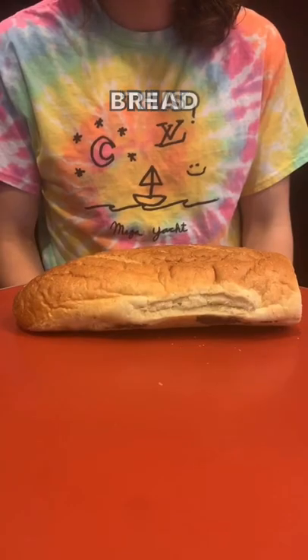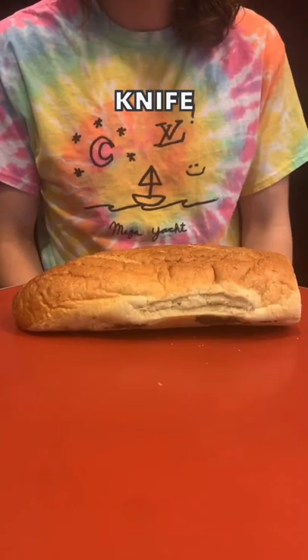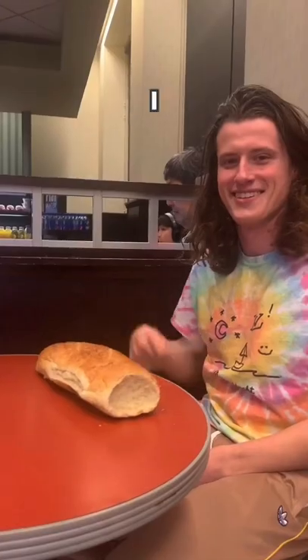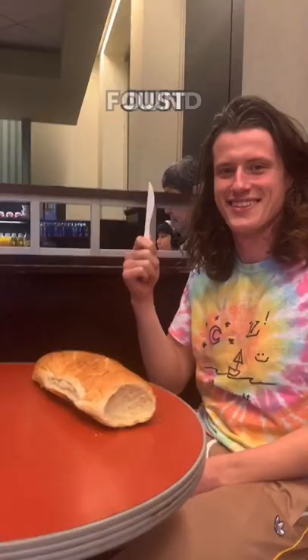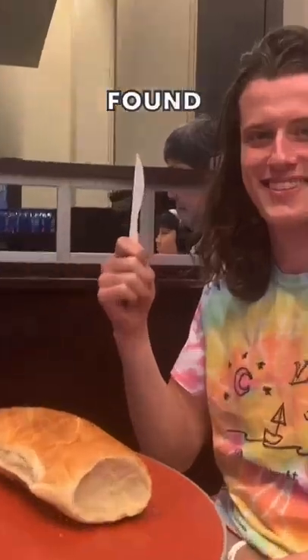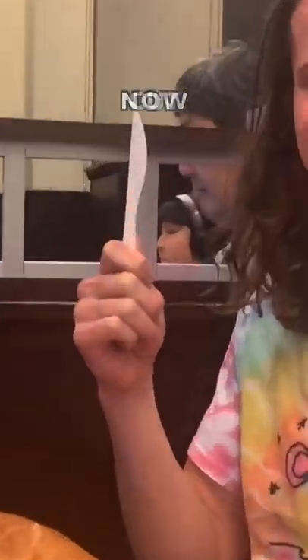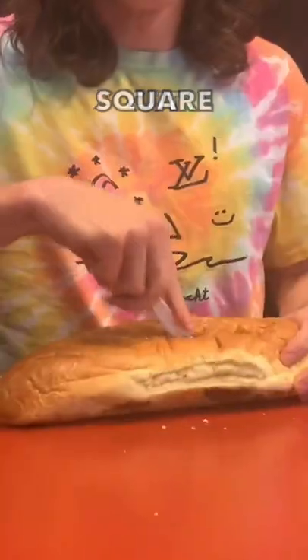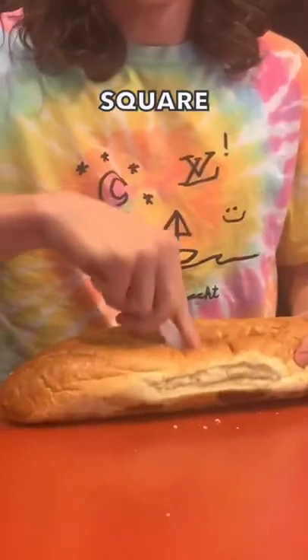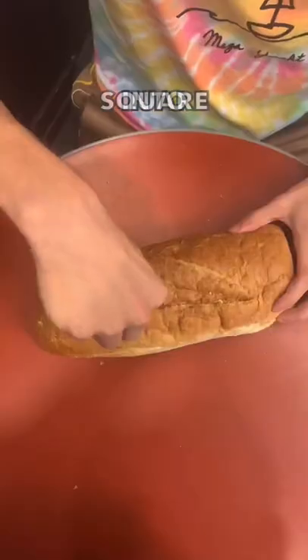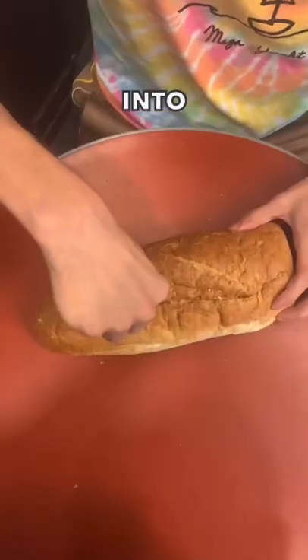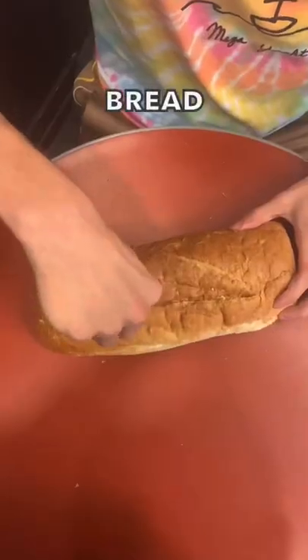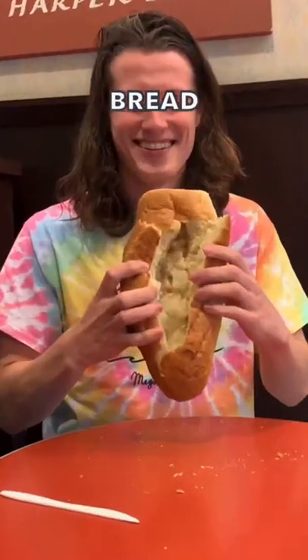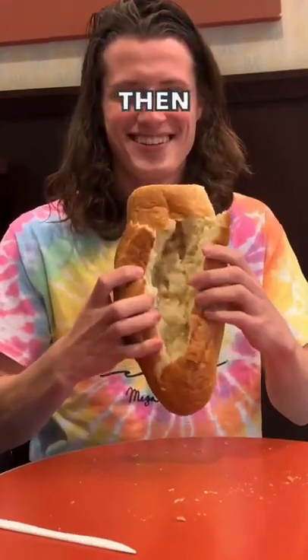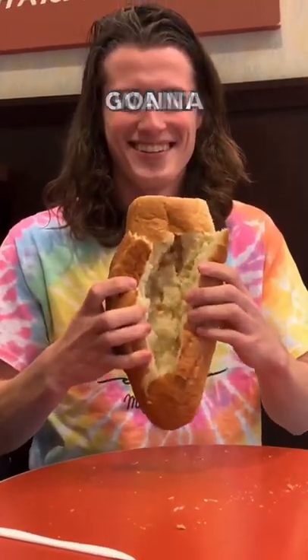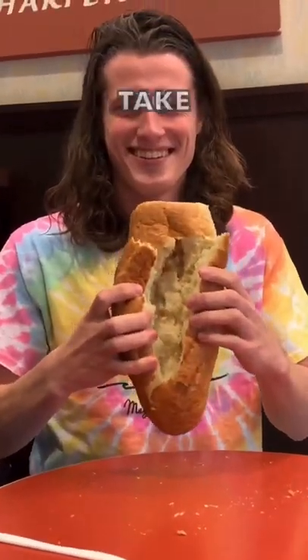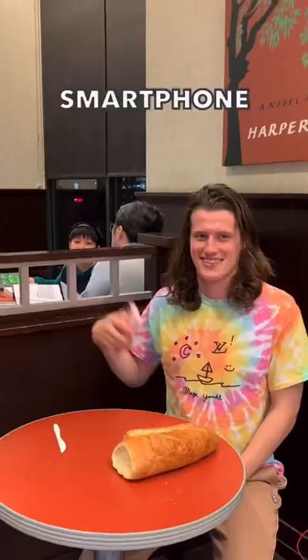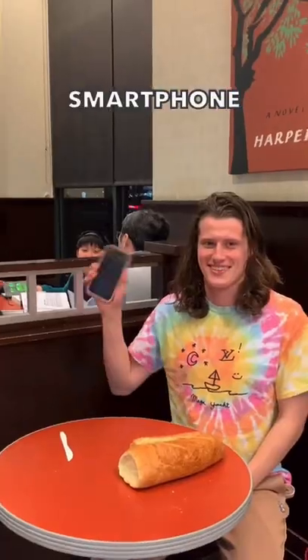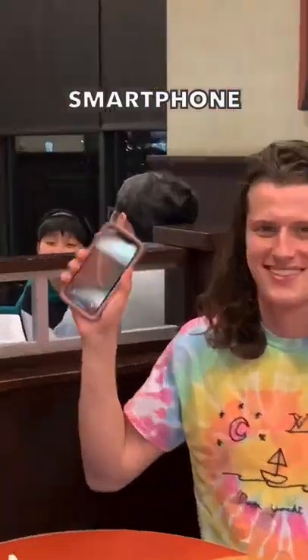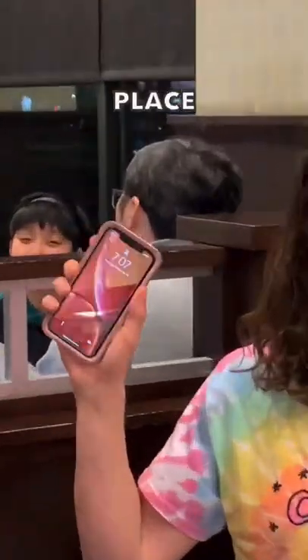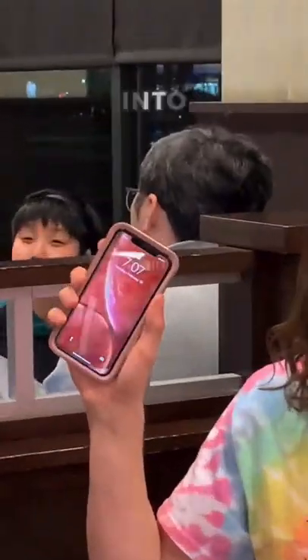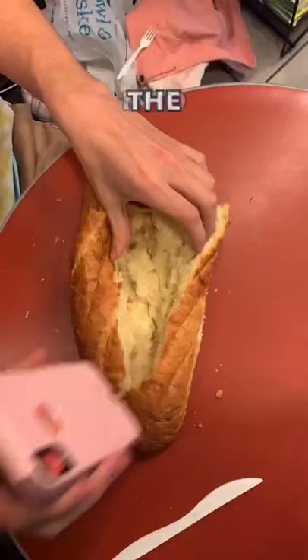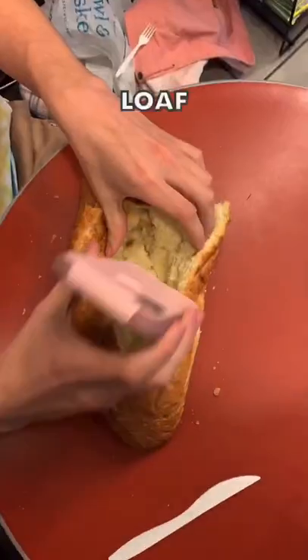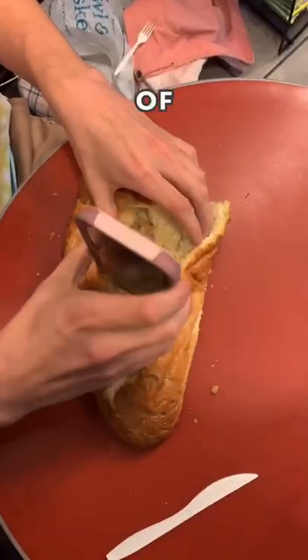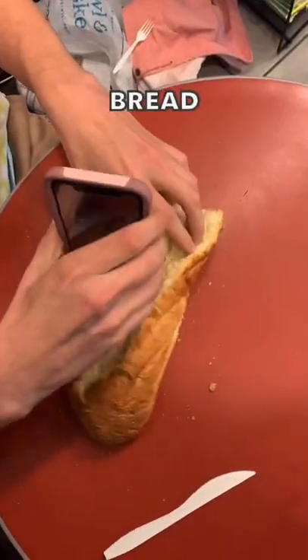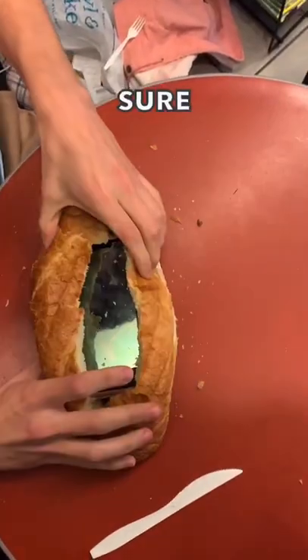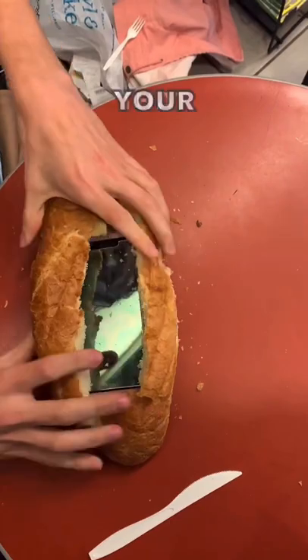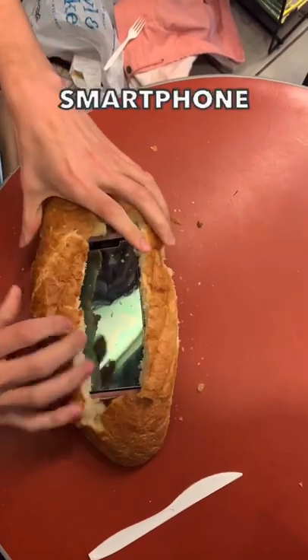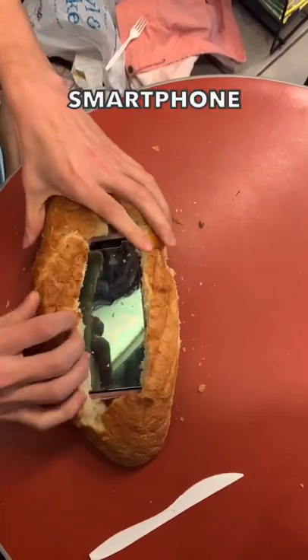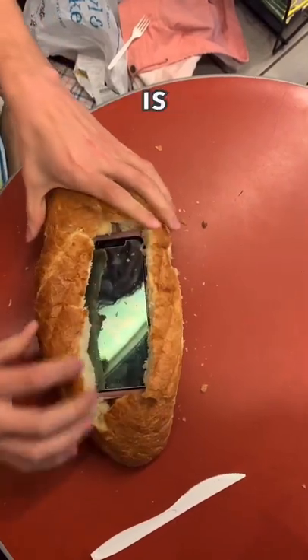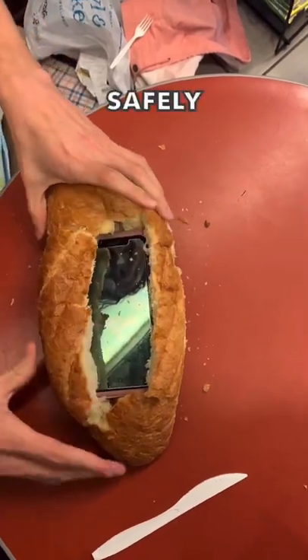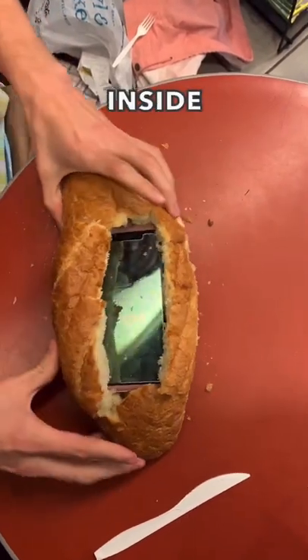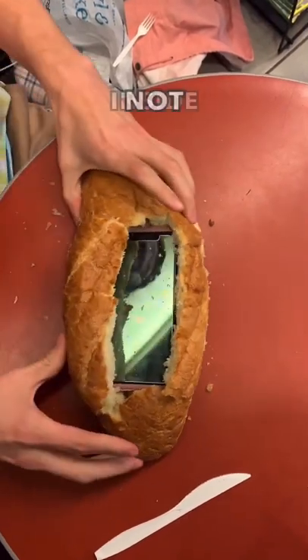Look at this knife I just found. Now cut a square into the bread. After that, you're going to want to take your smartphone and place it into the loaf of bread. Make sure that your smartphone is safely inside the bread.